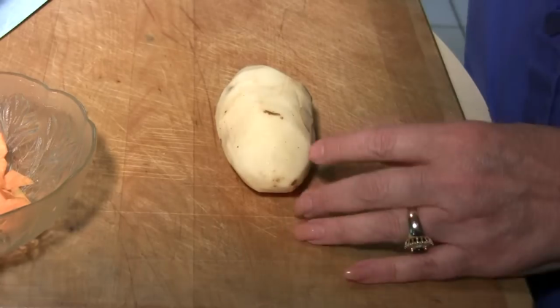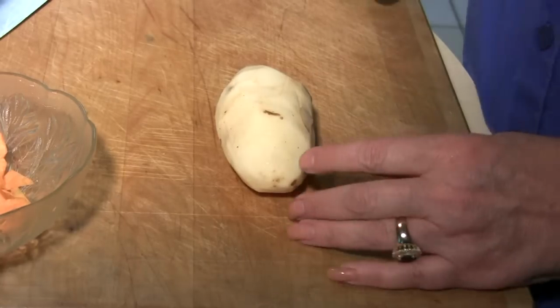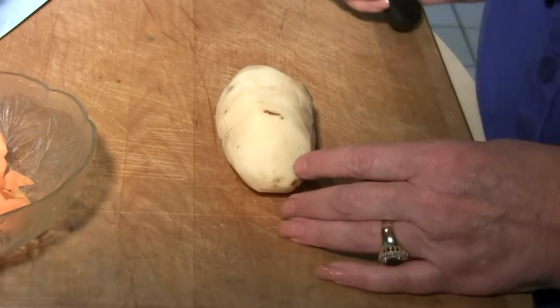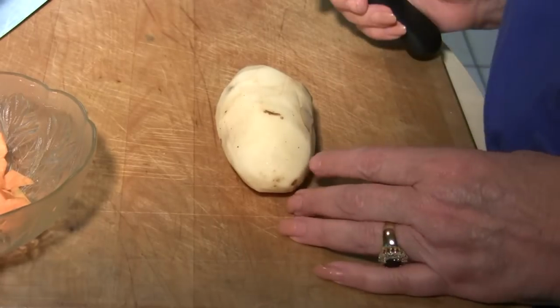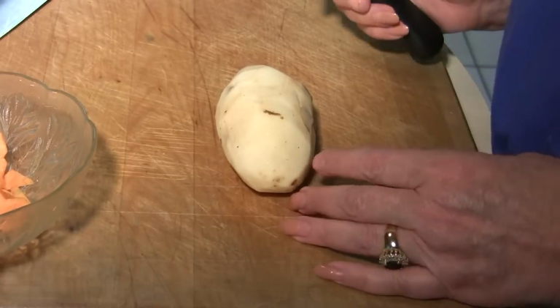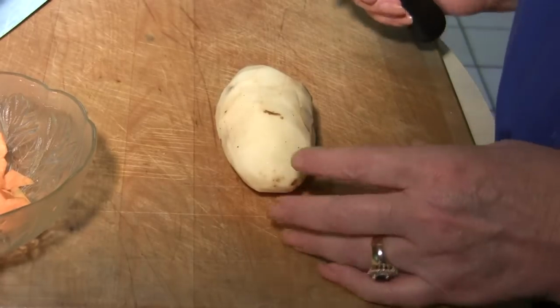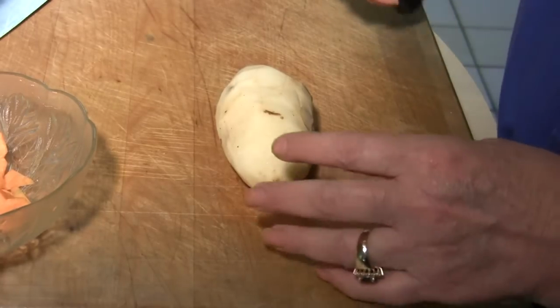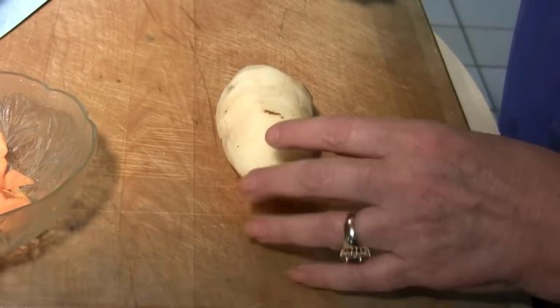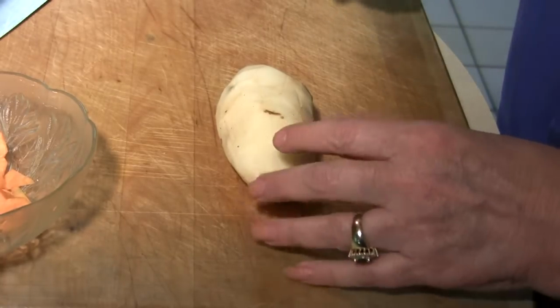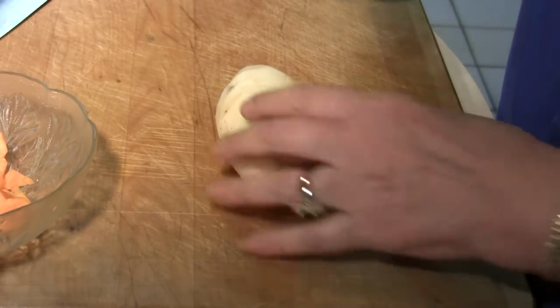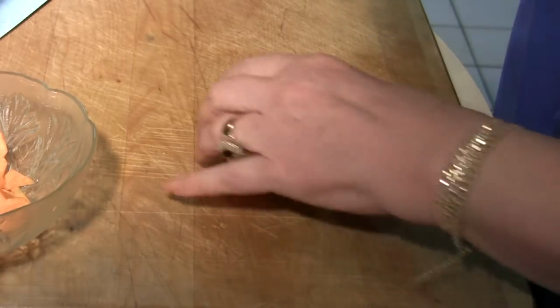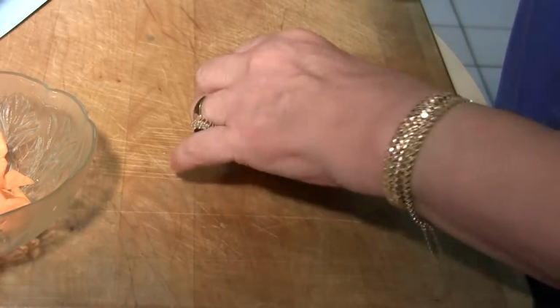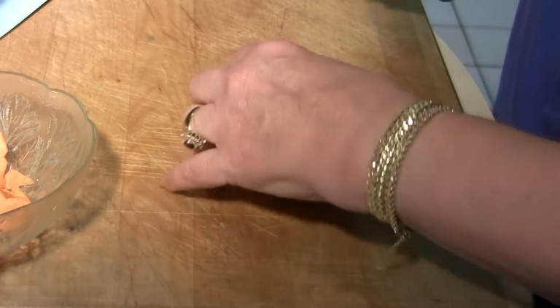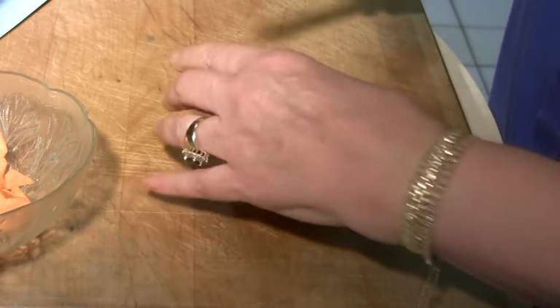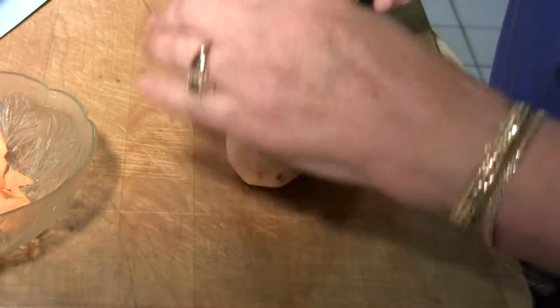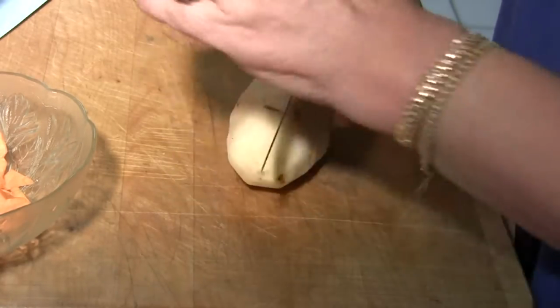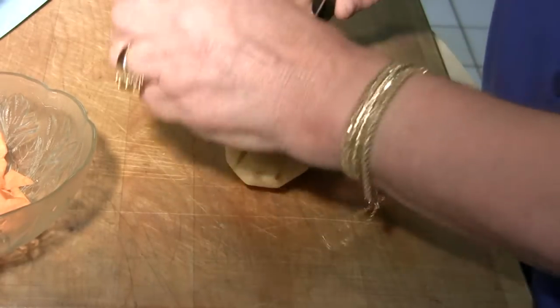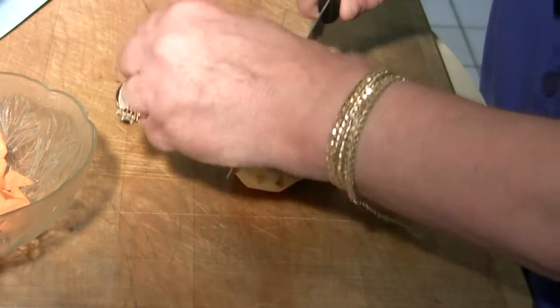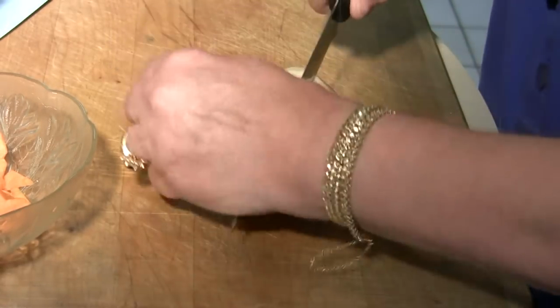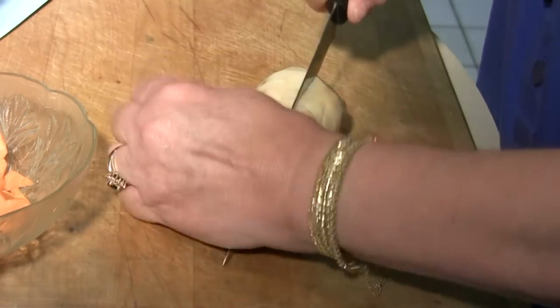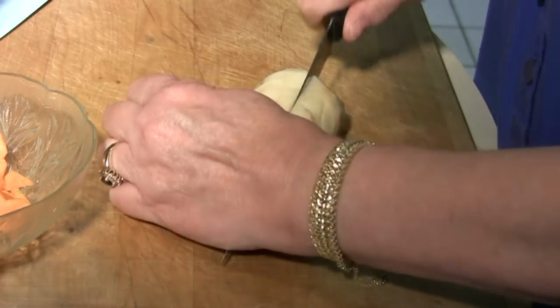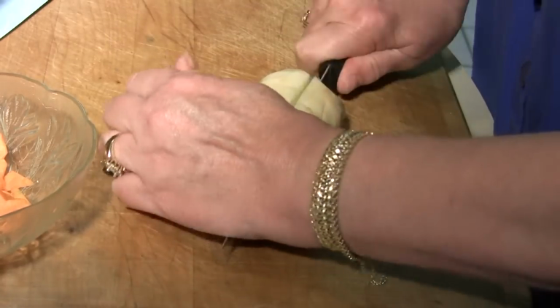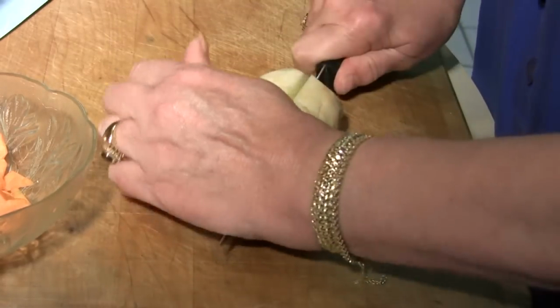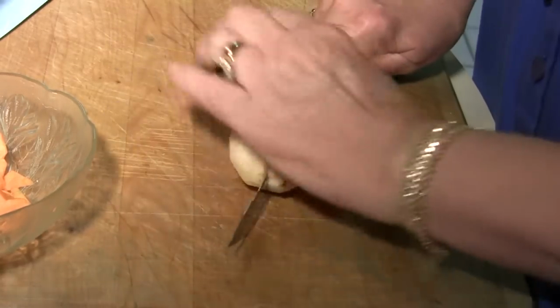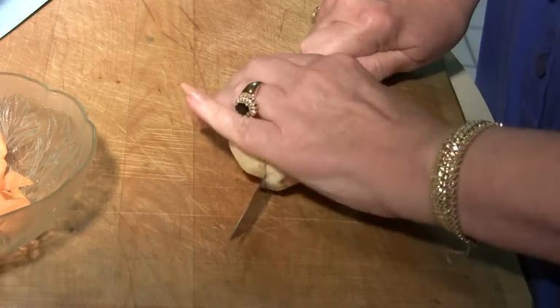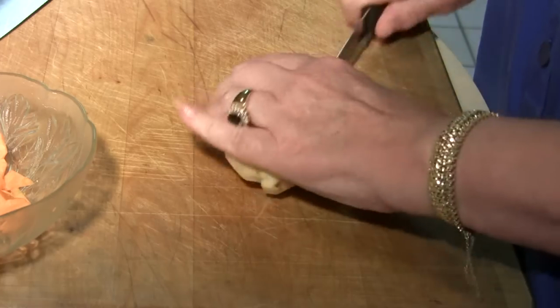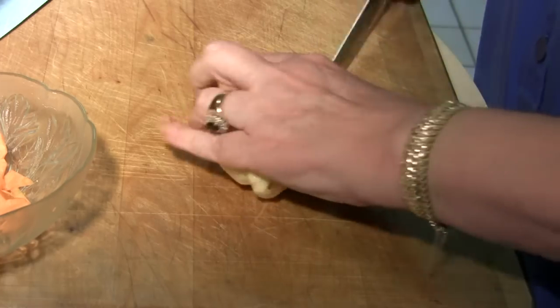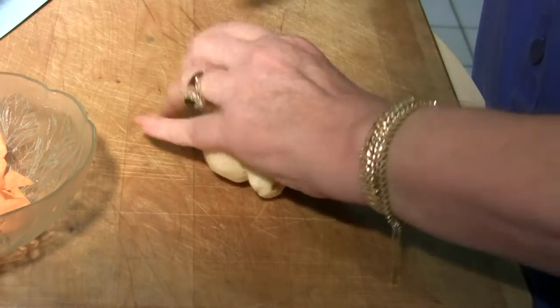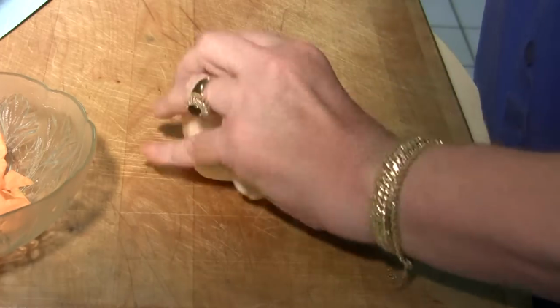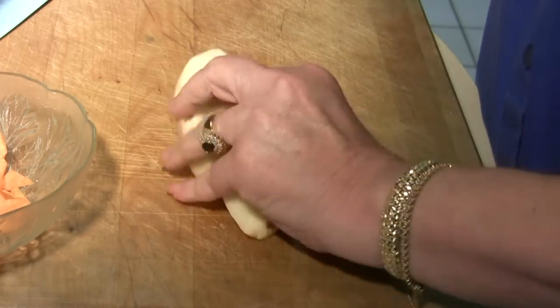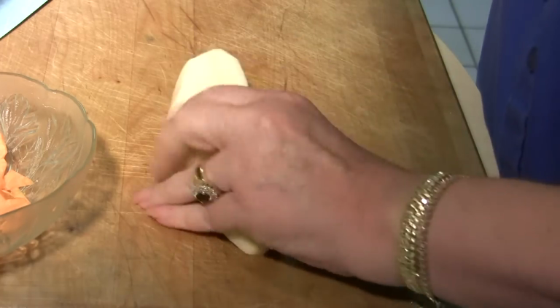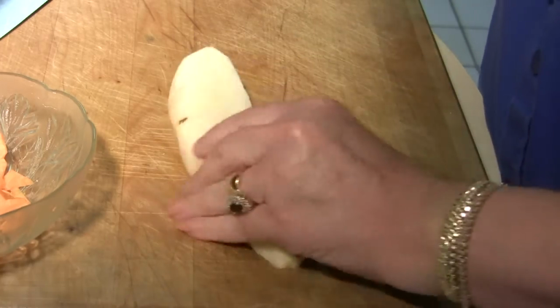Just kidding — I actually got all these out of the store. I didn't get them out of the dumpster. So, let's get that done.